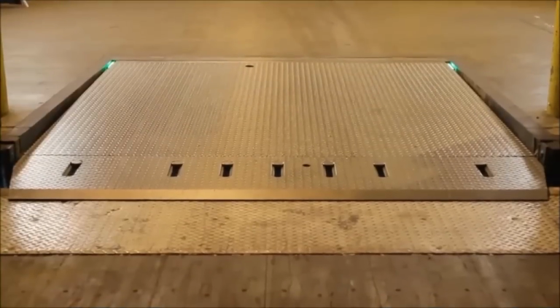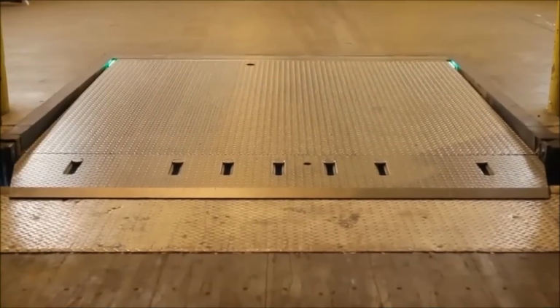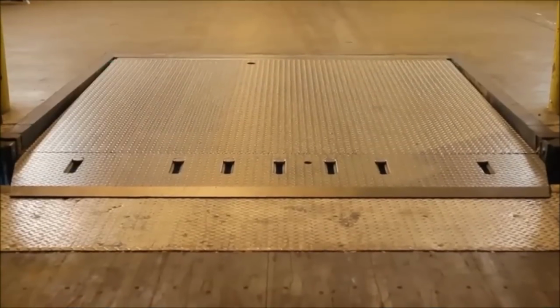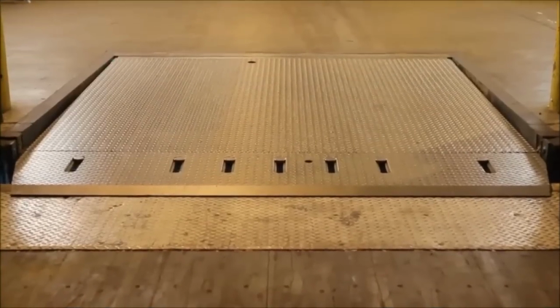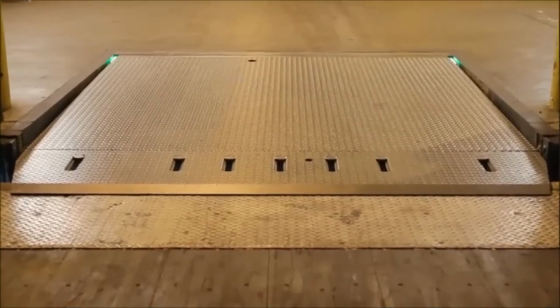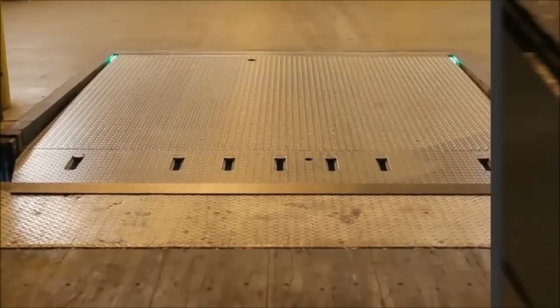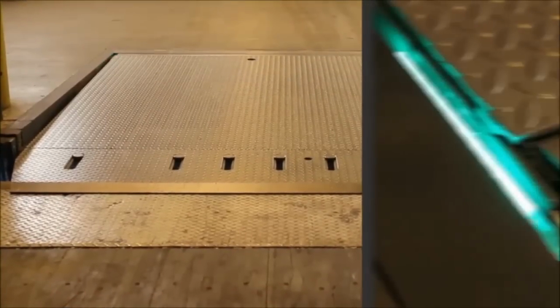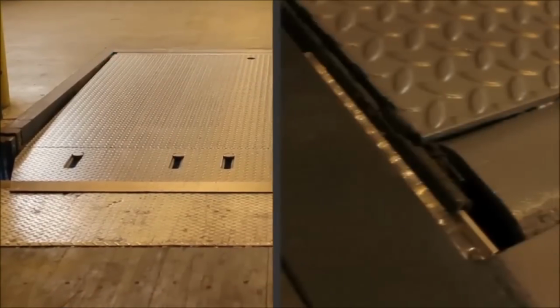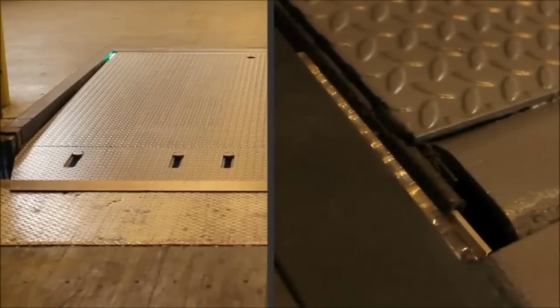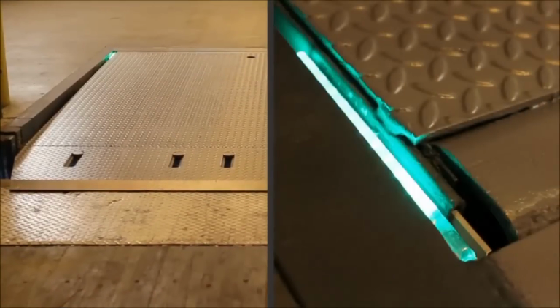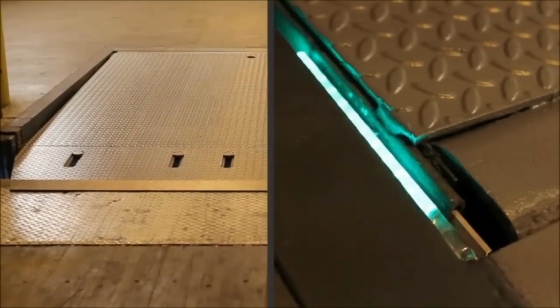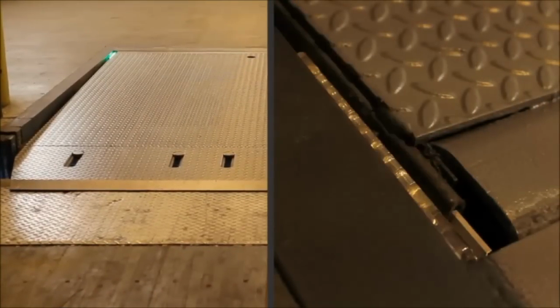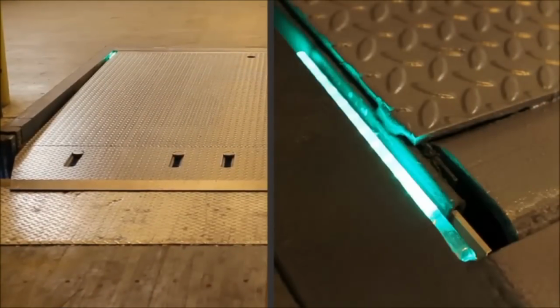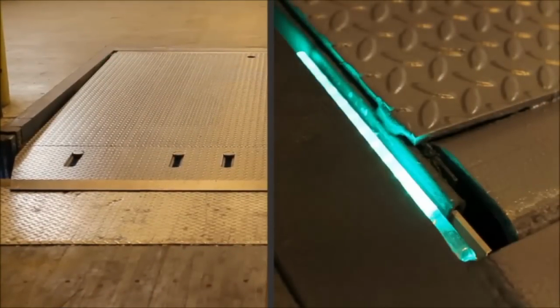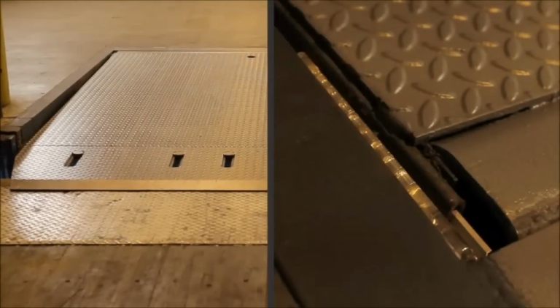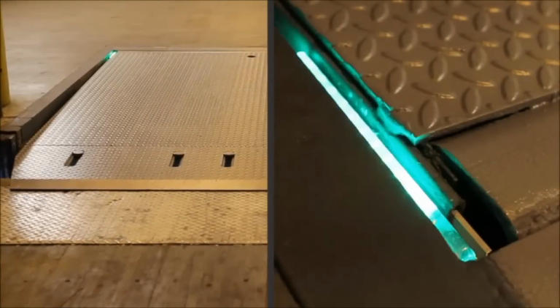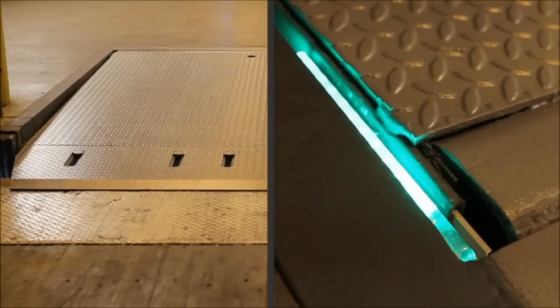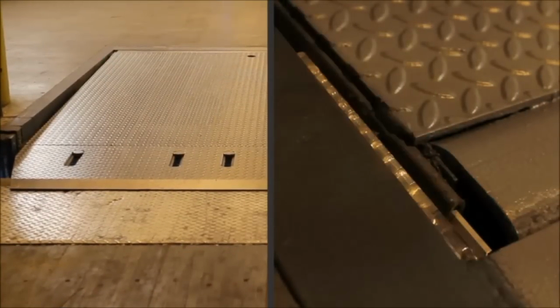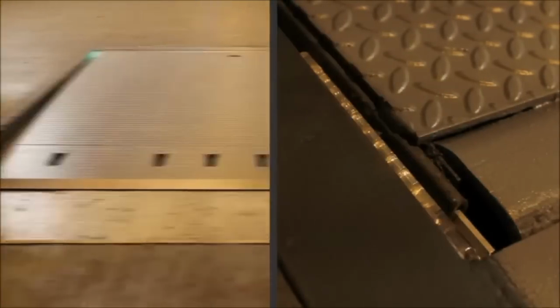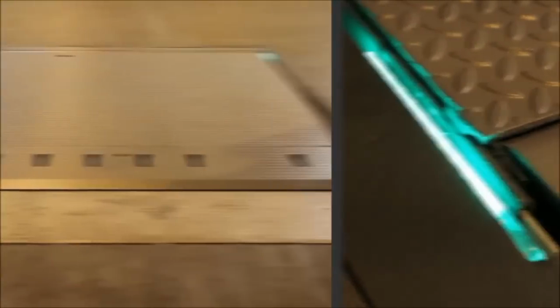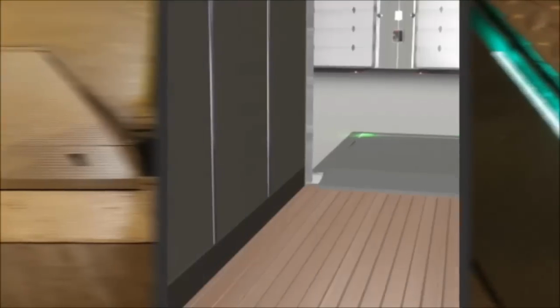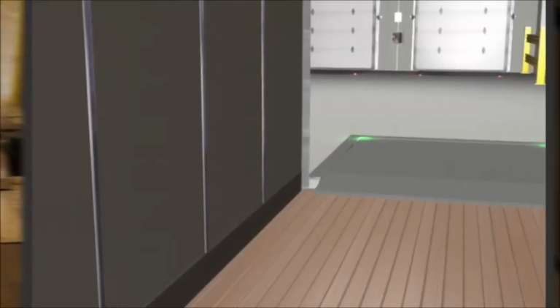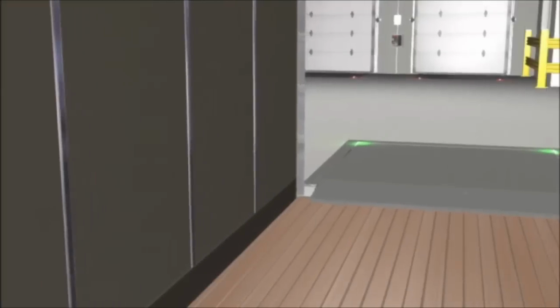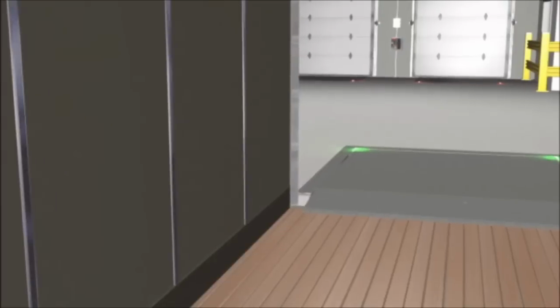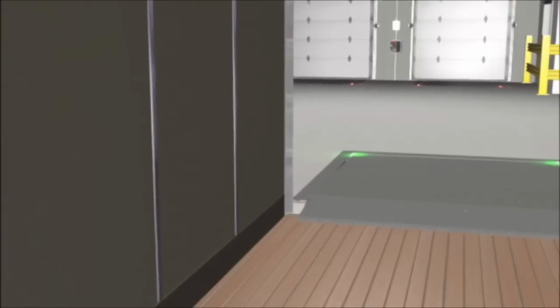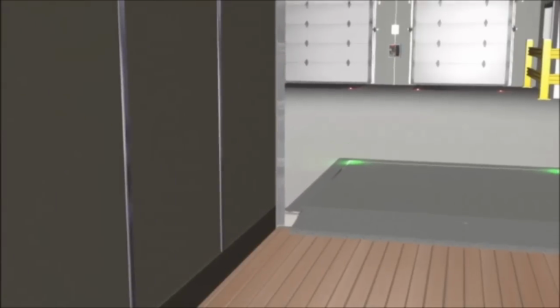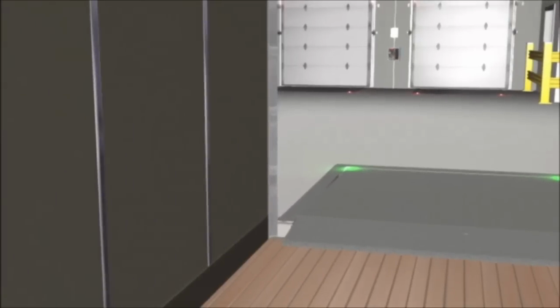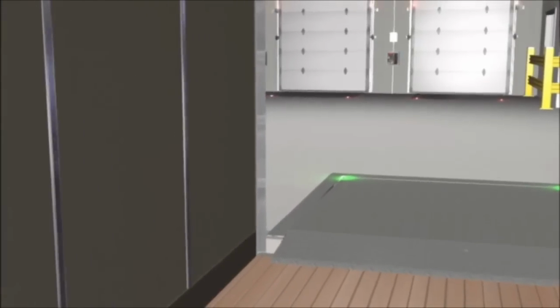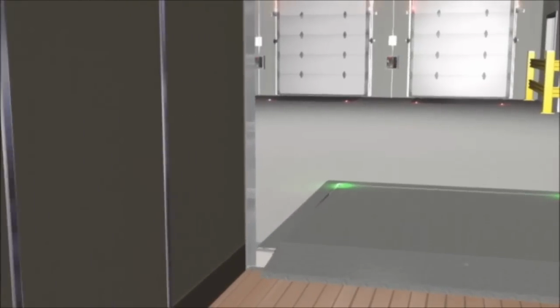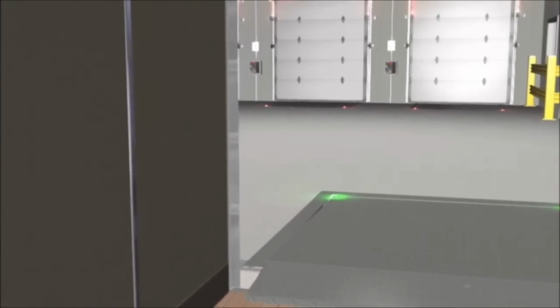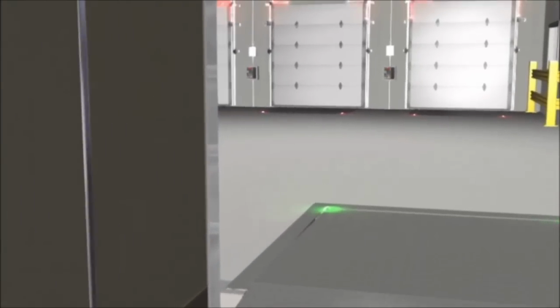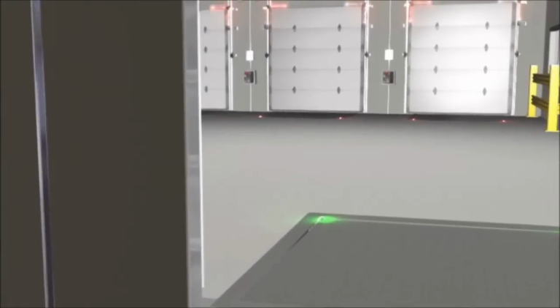Leveler view provides immediate dock lock status to the forklift operator while inside the trailer and a reference point for backing out.